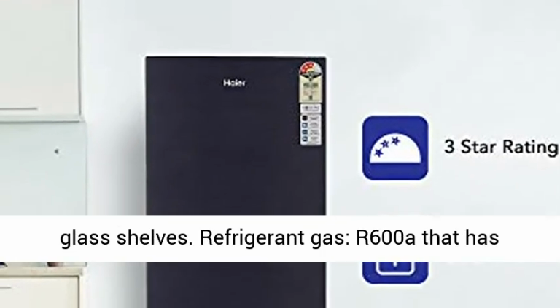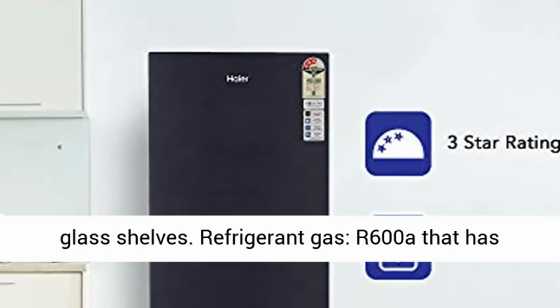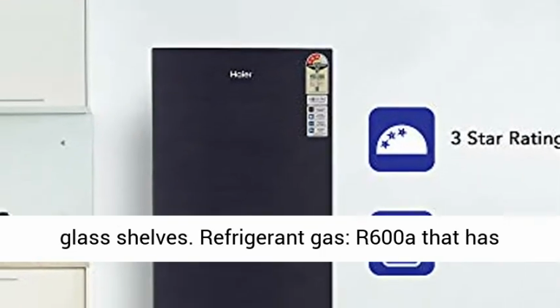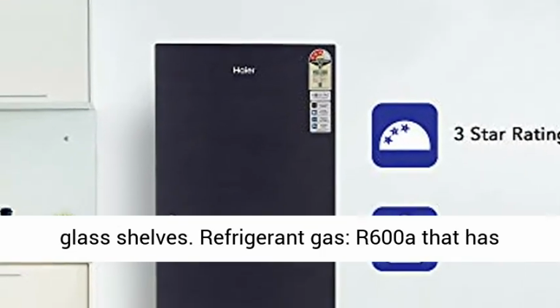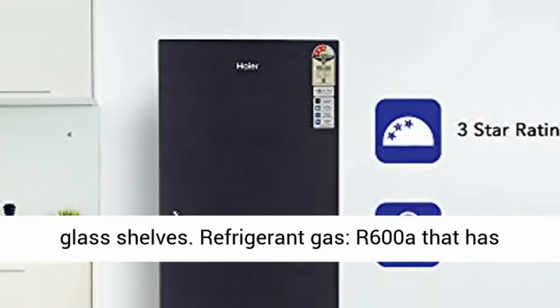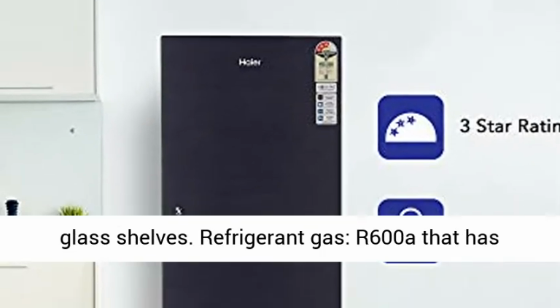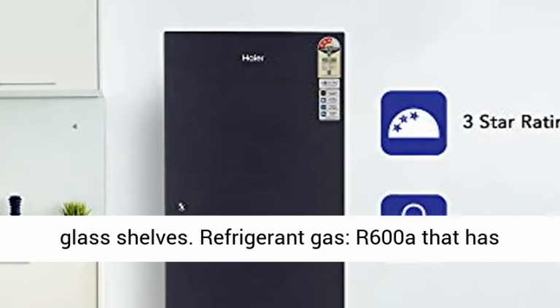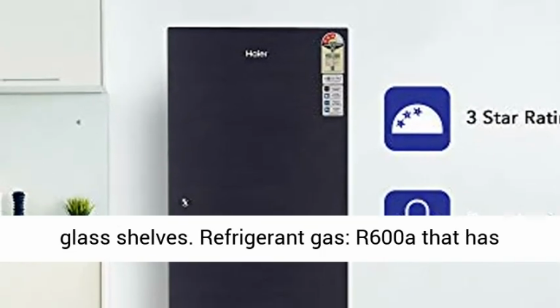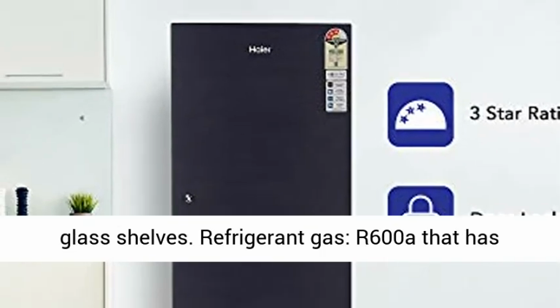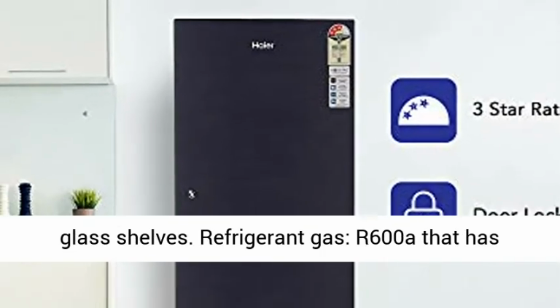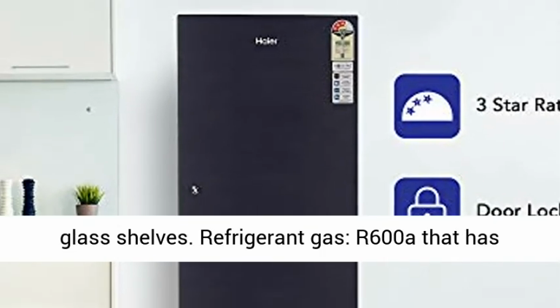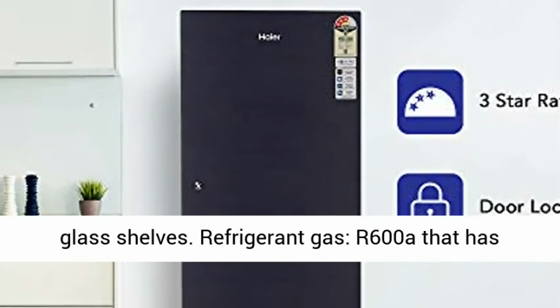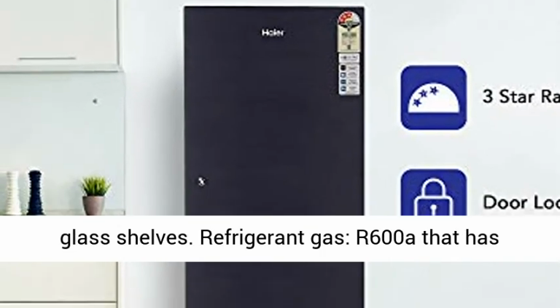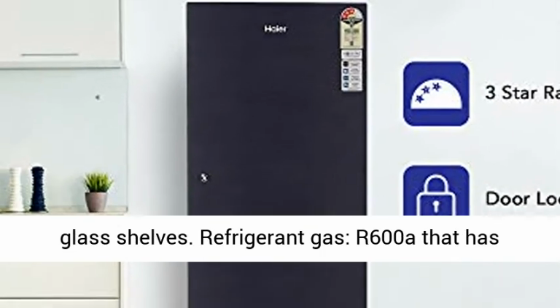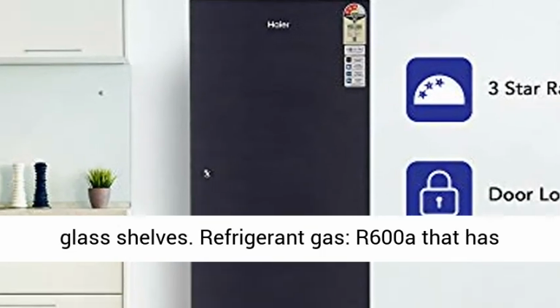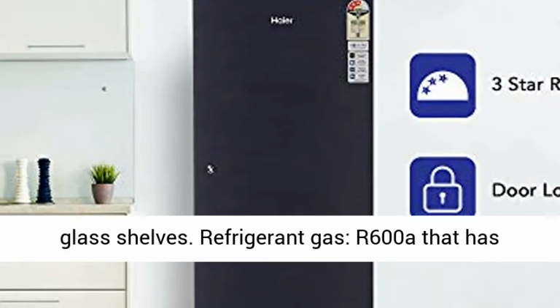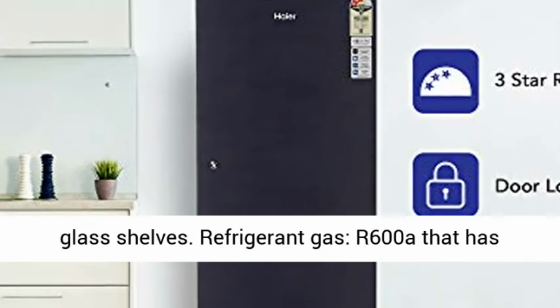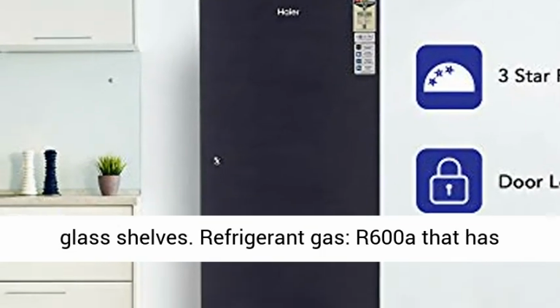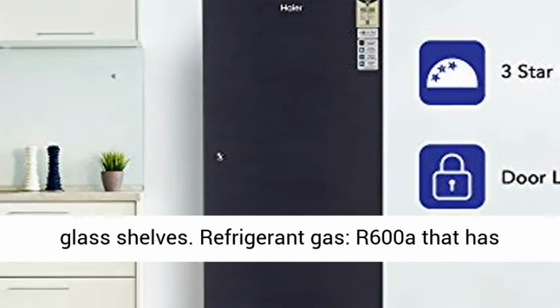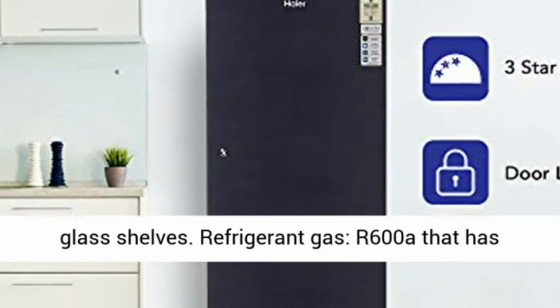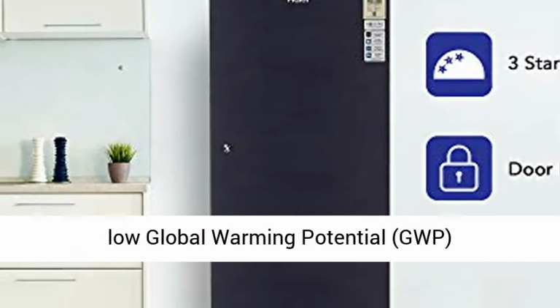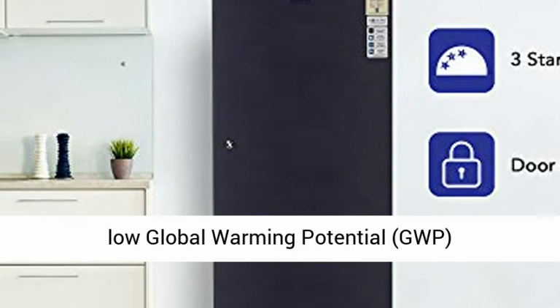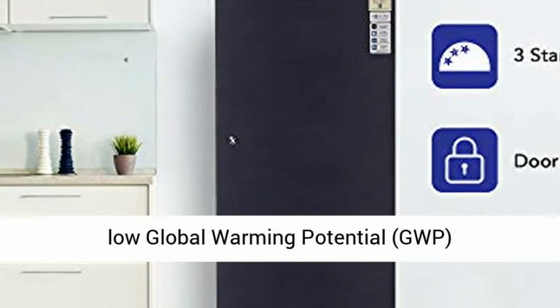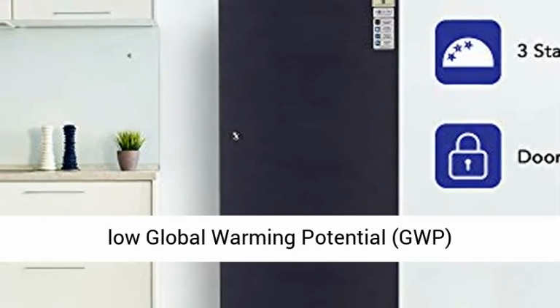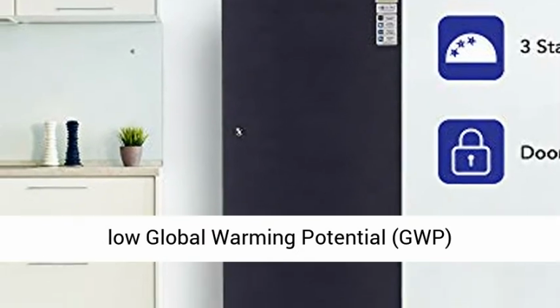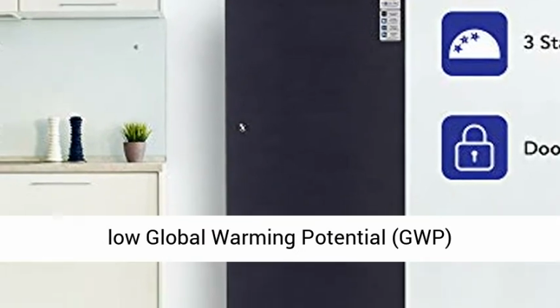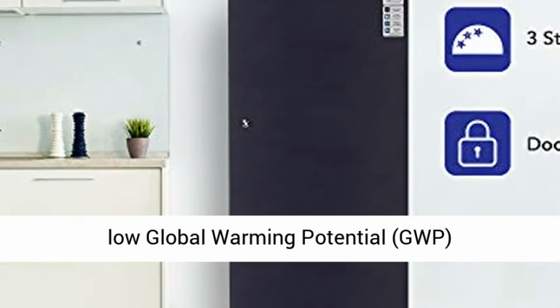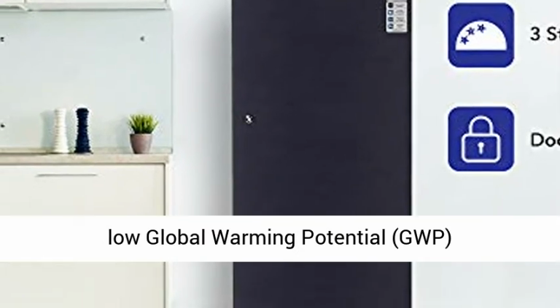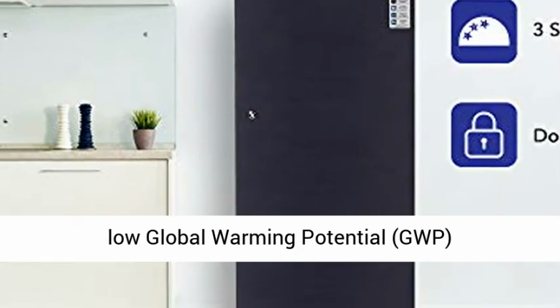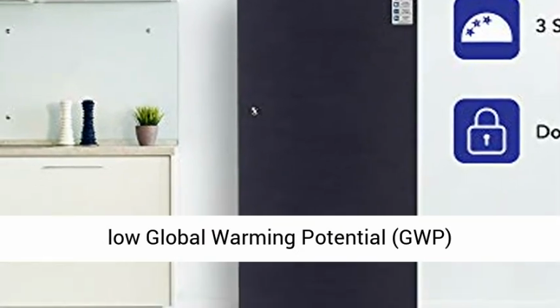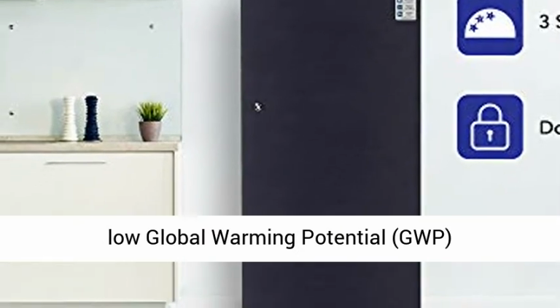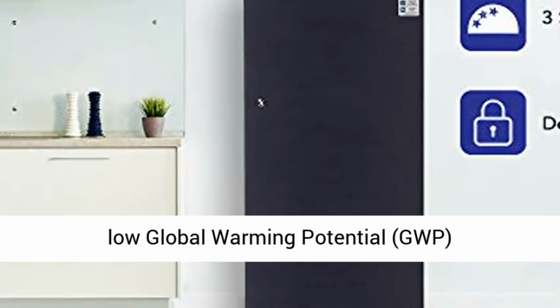Refrigerant gas: R600A, which has low Global Warming Potential (GWP).